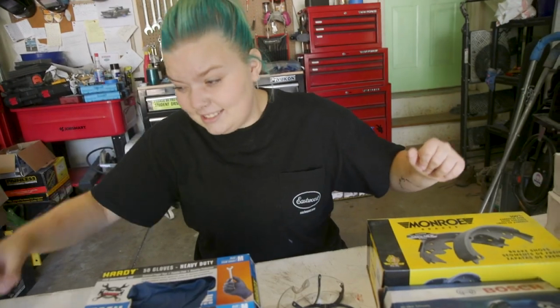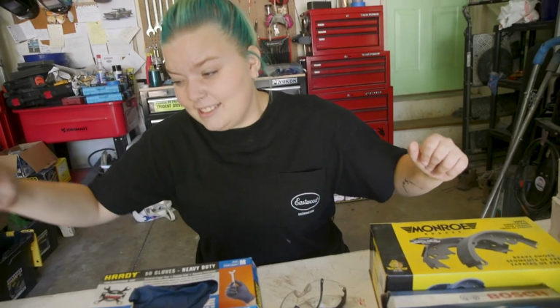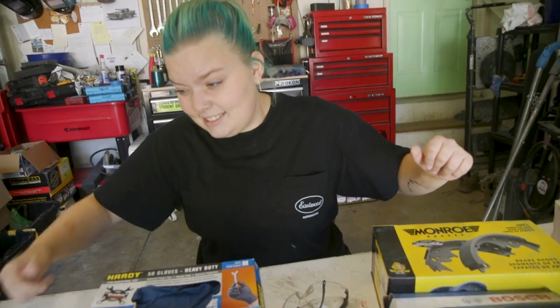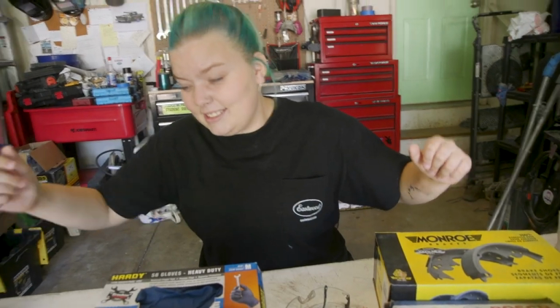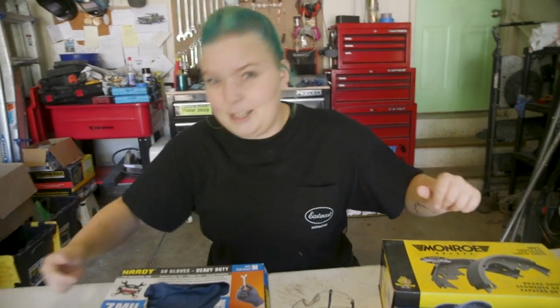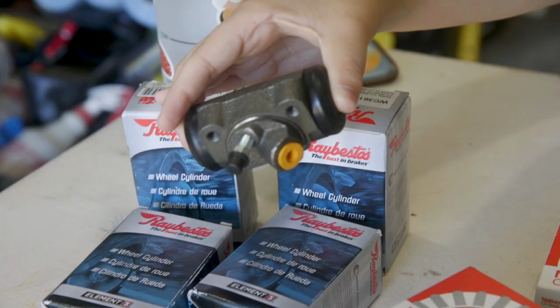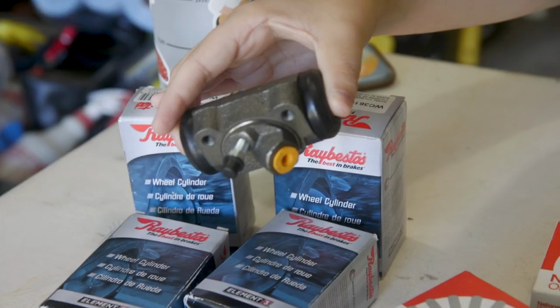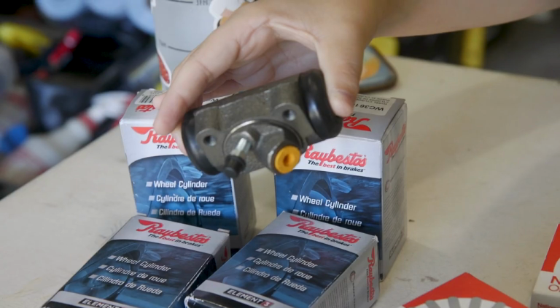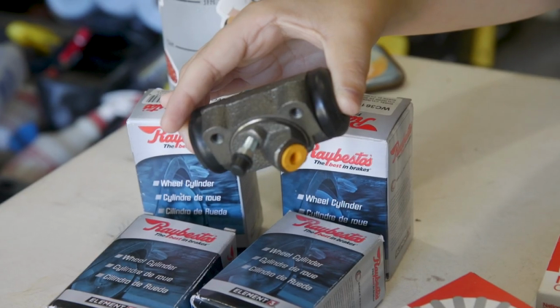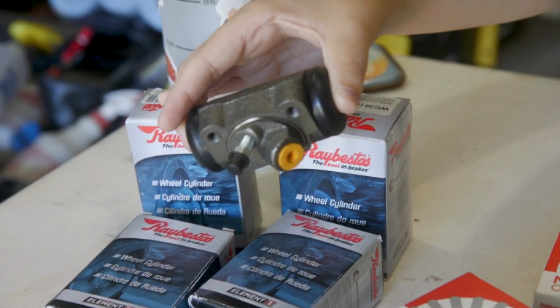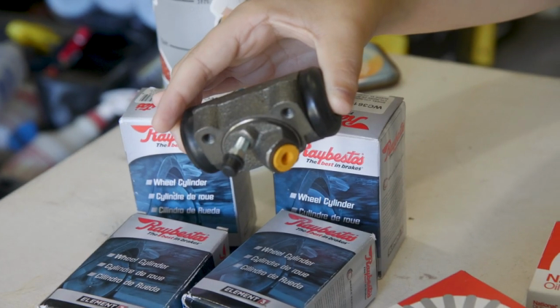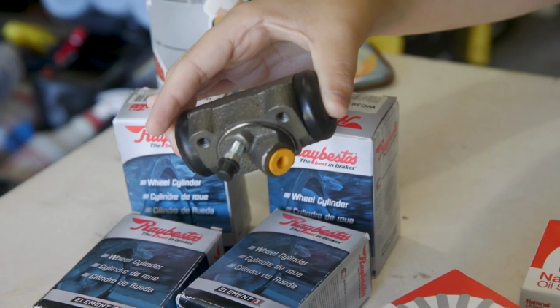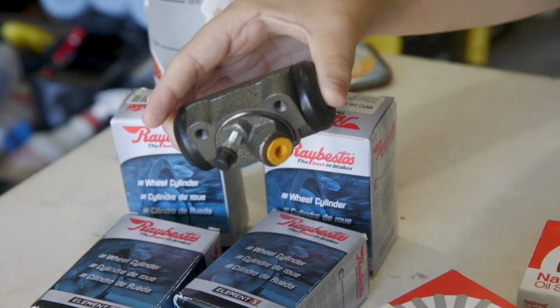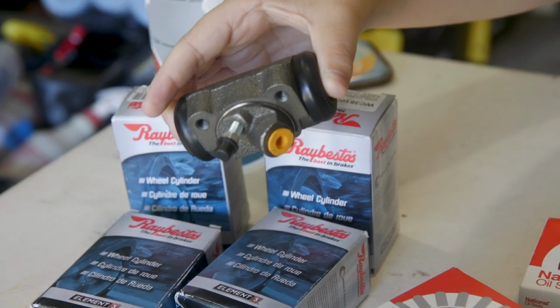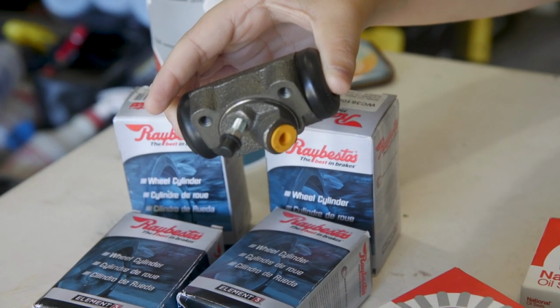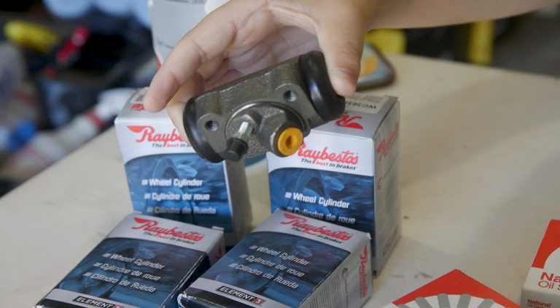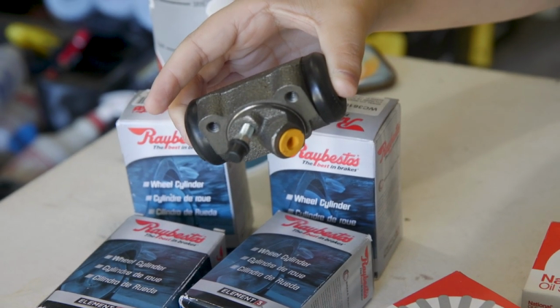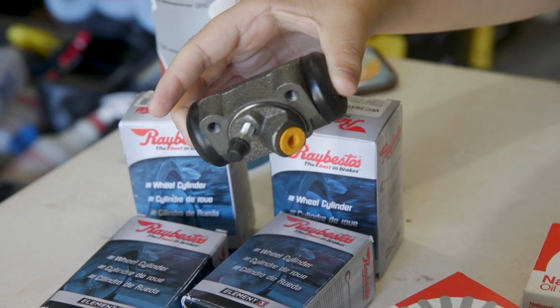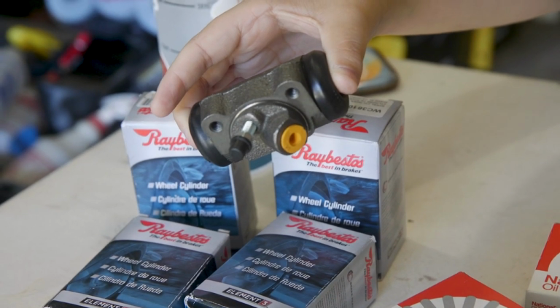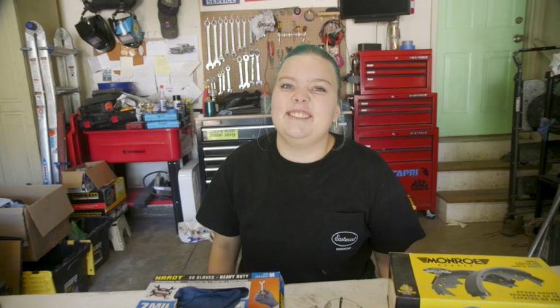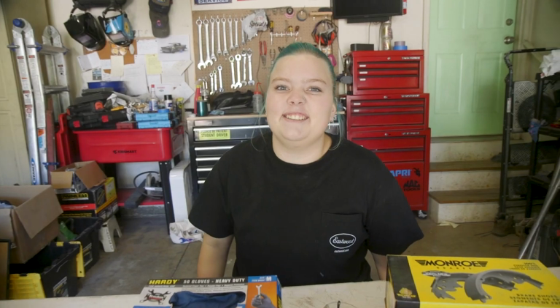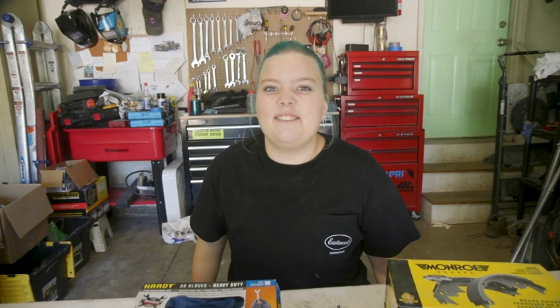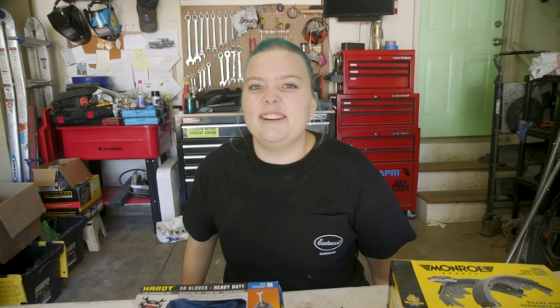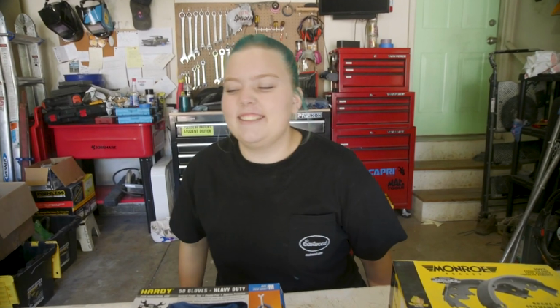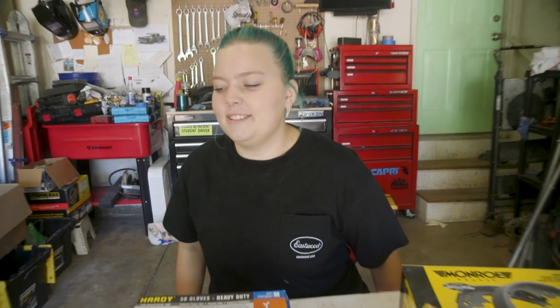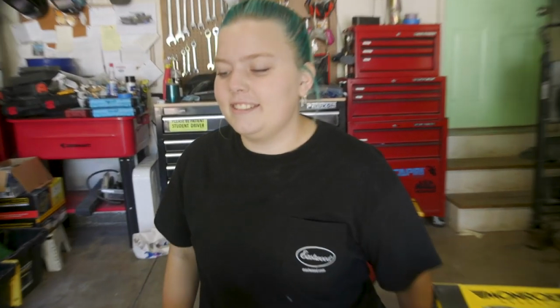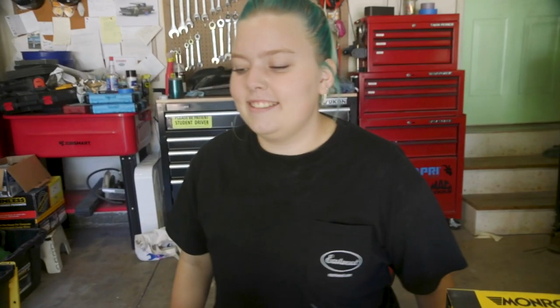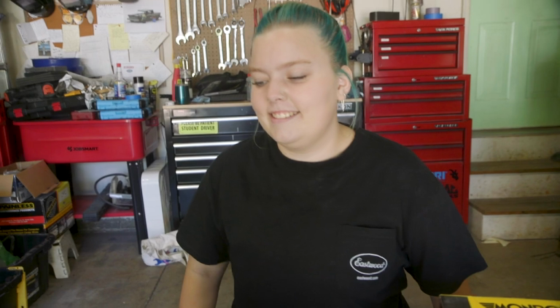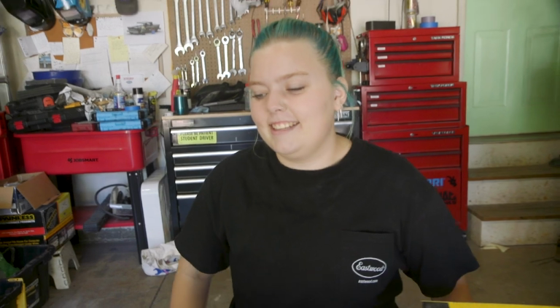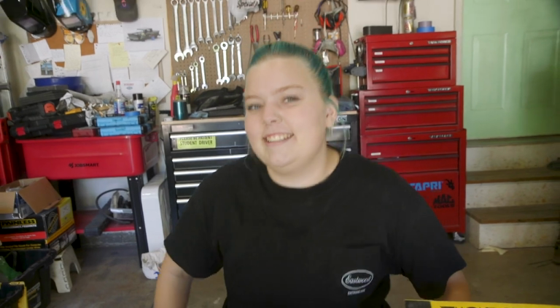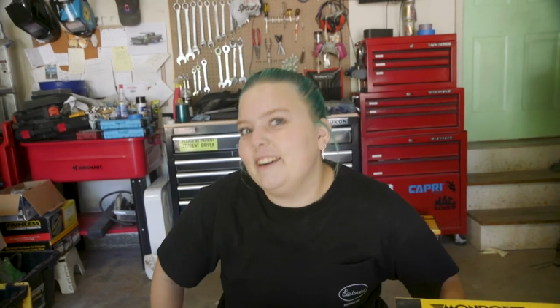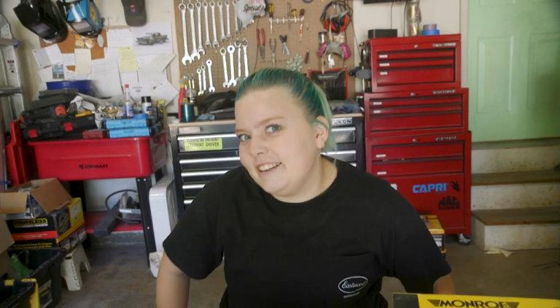The wheel cylinders! I recently learned that one, so it's hard.